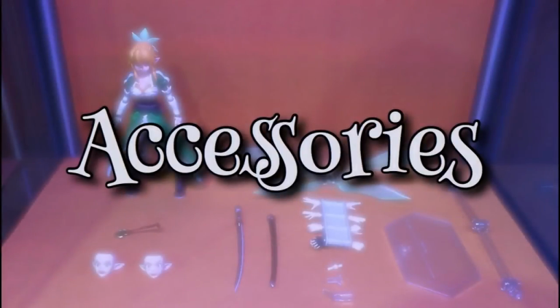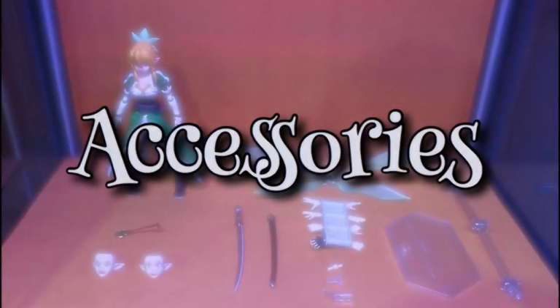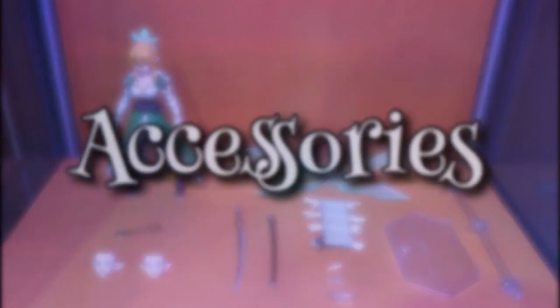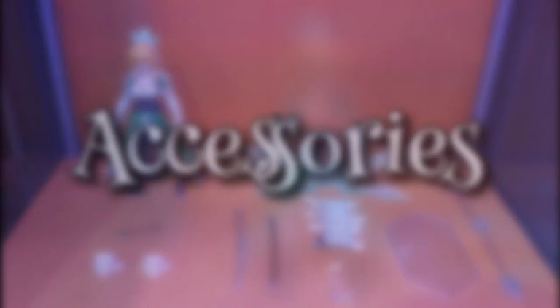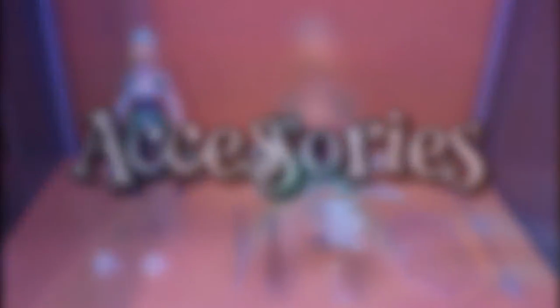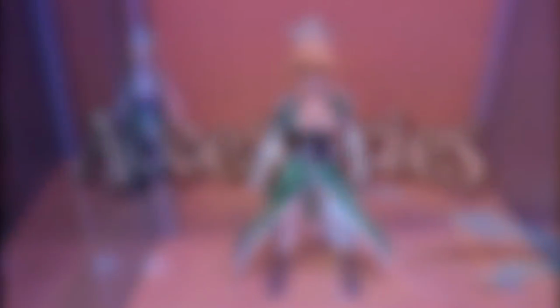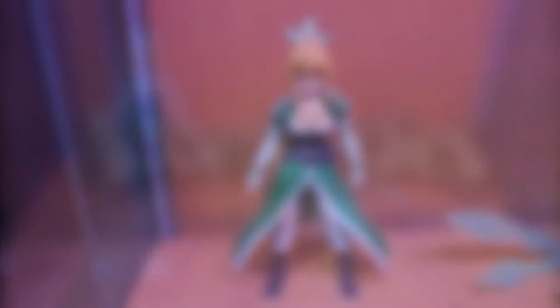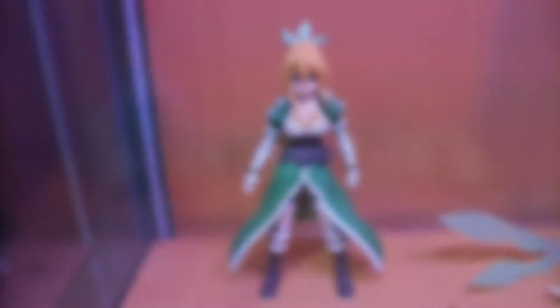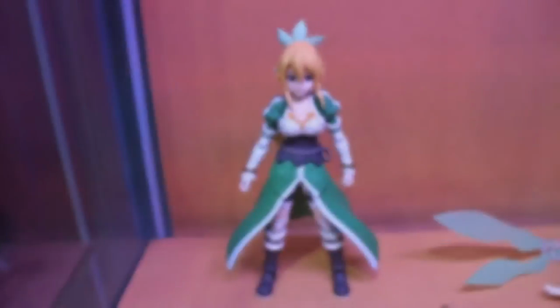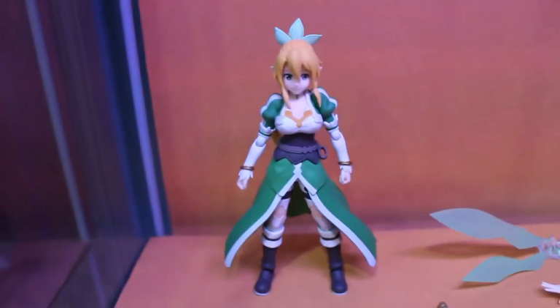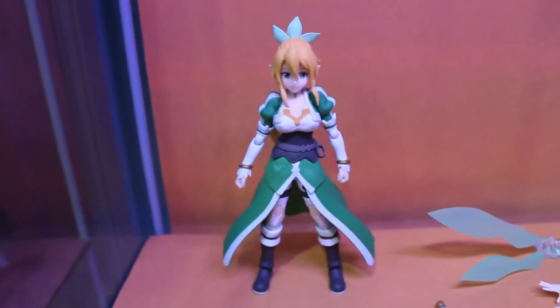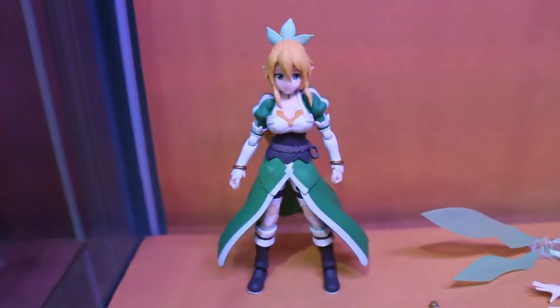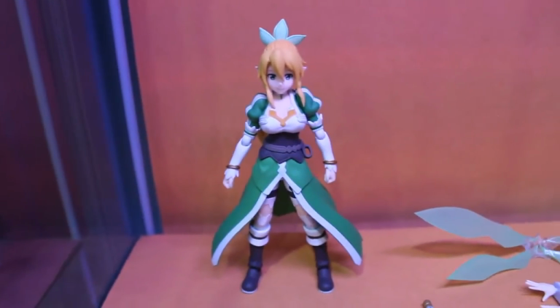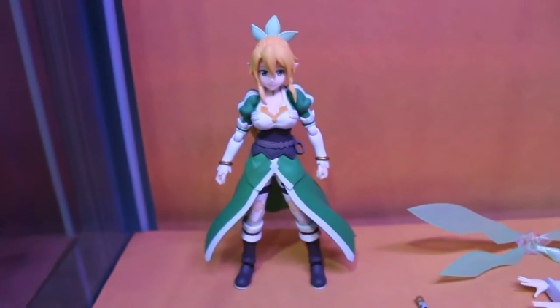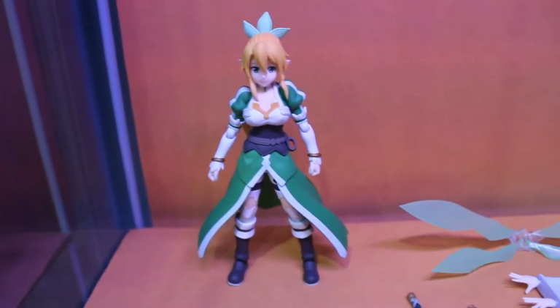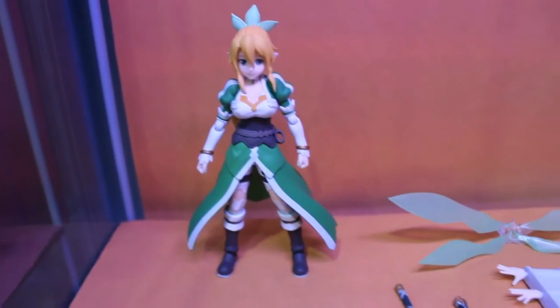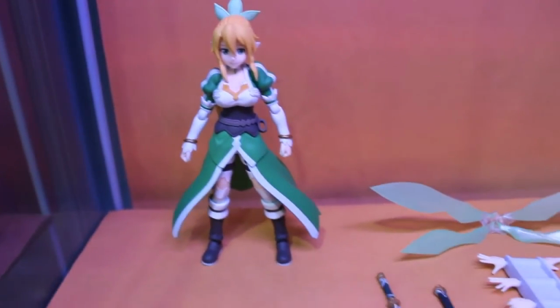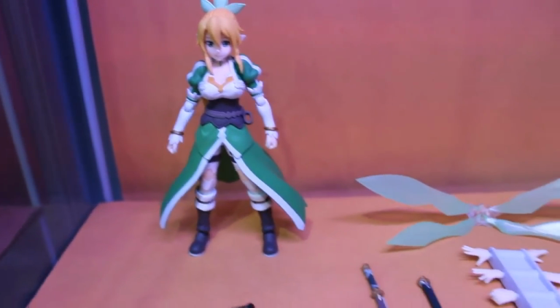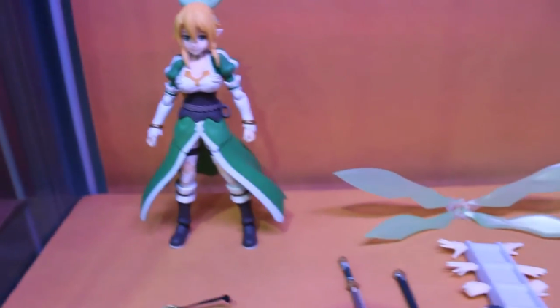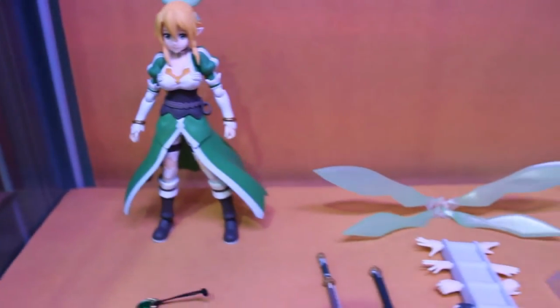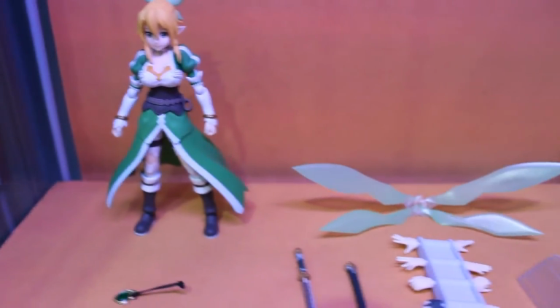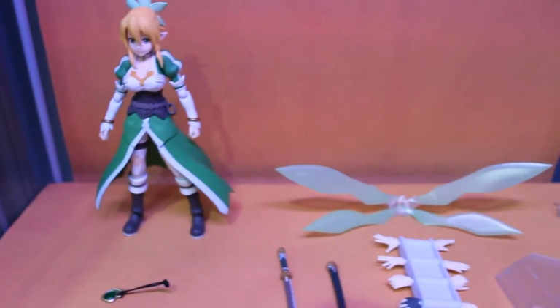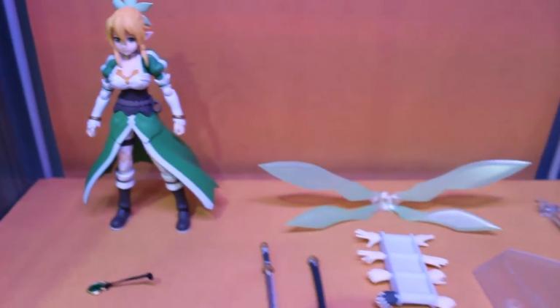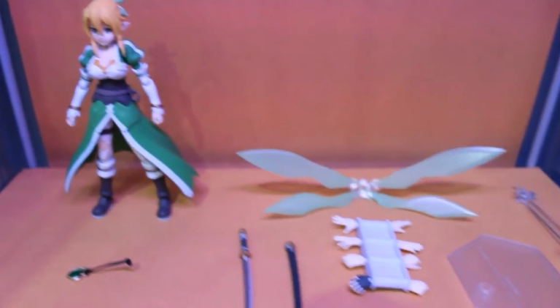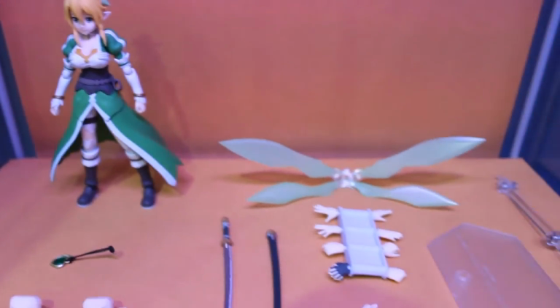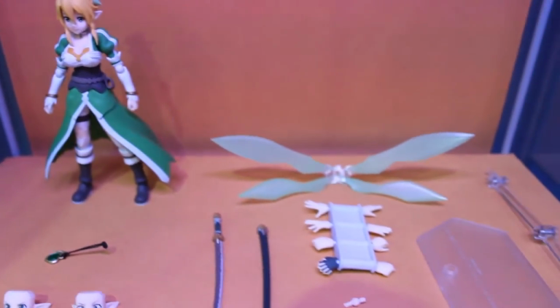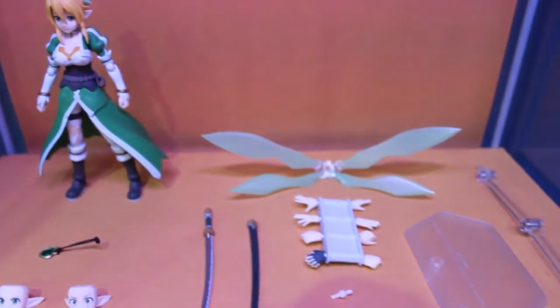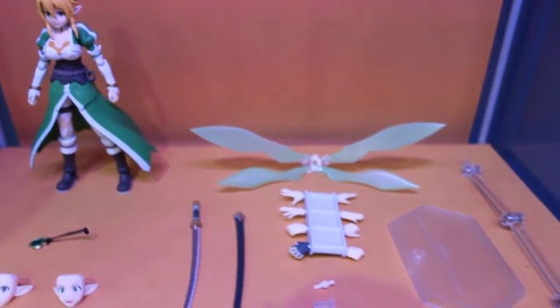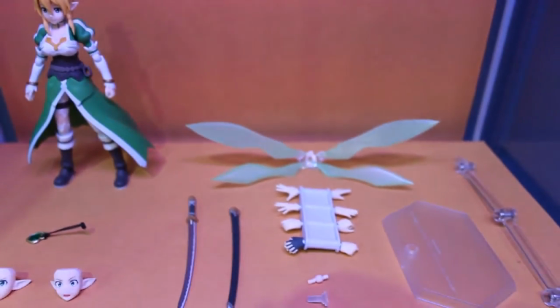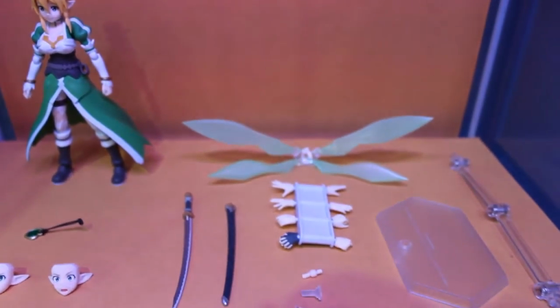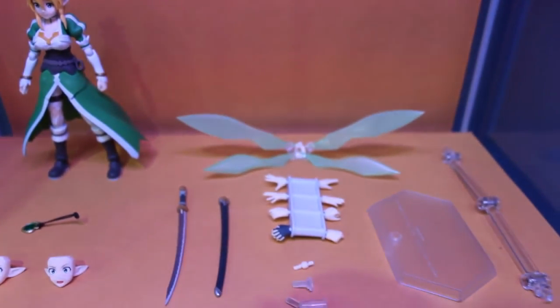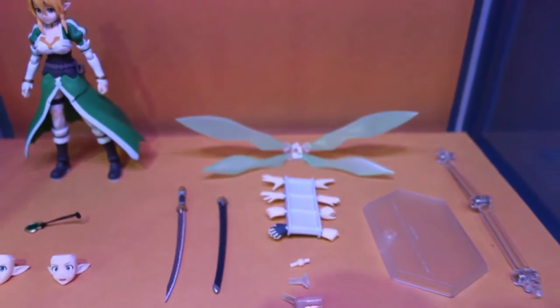And there she is out of the box with everything that she comes with.